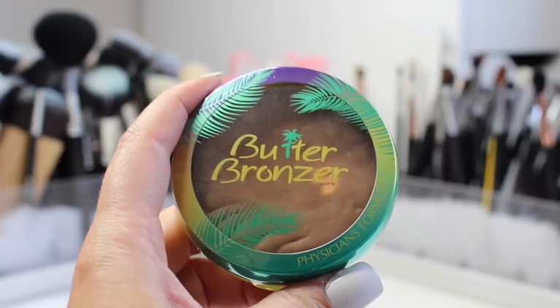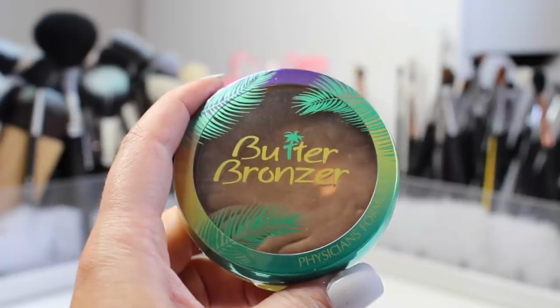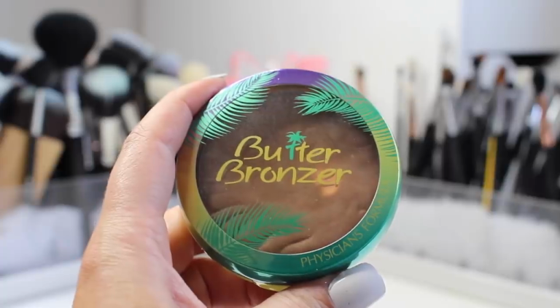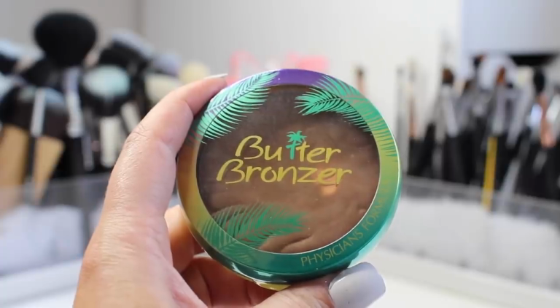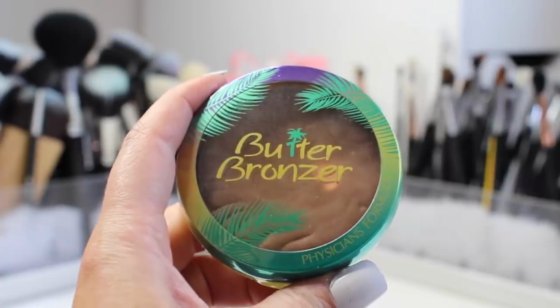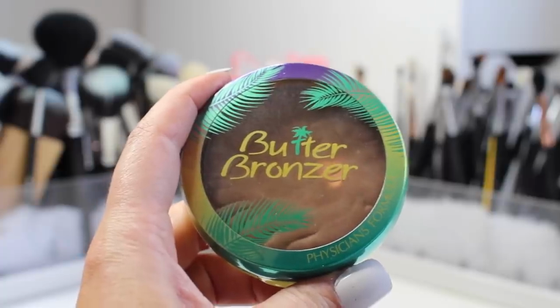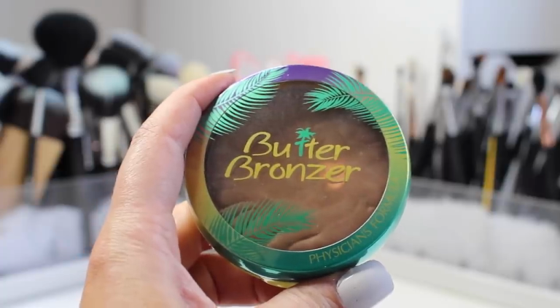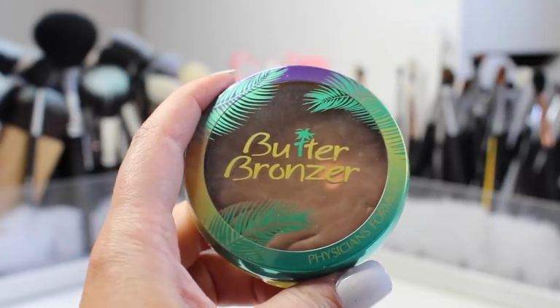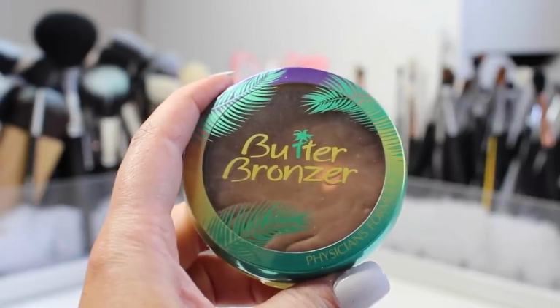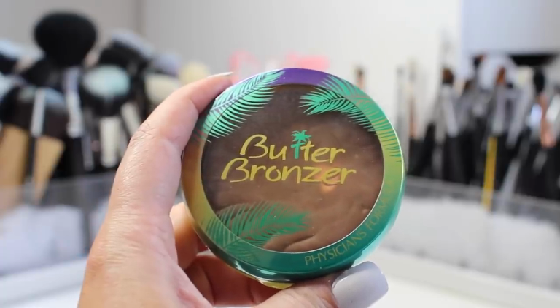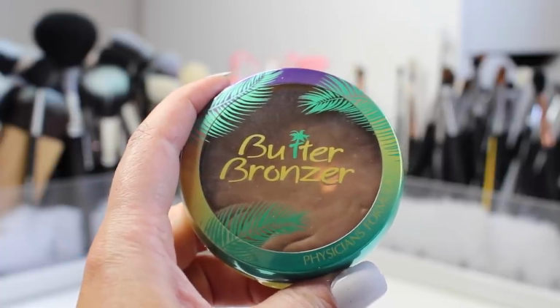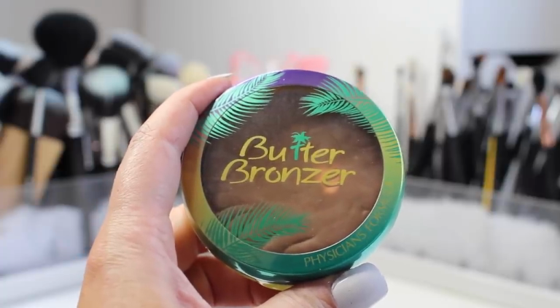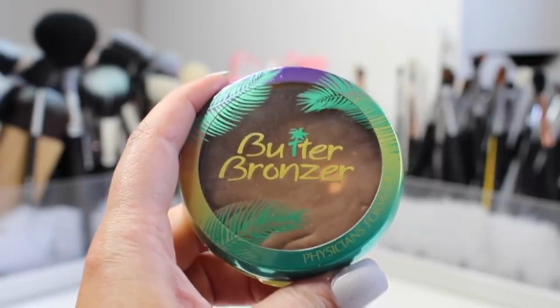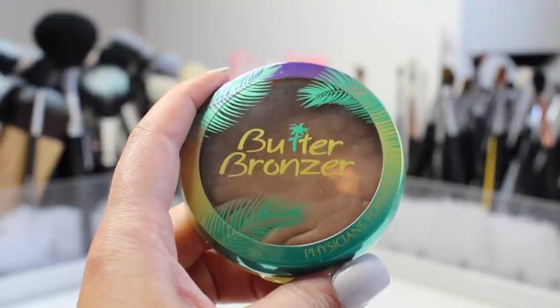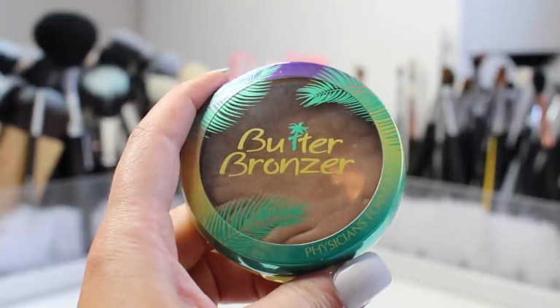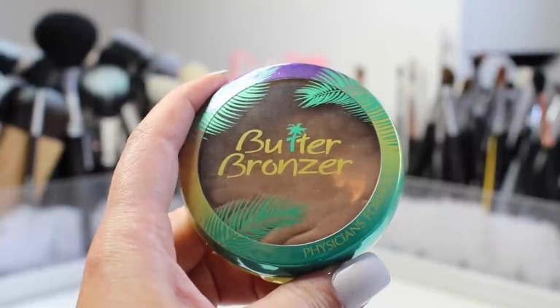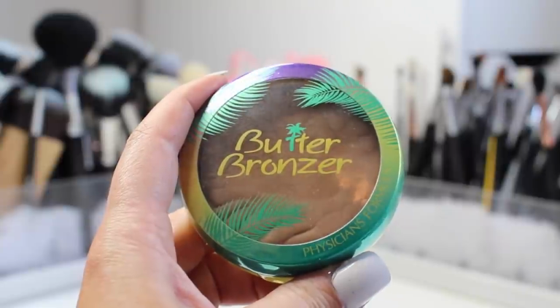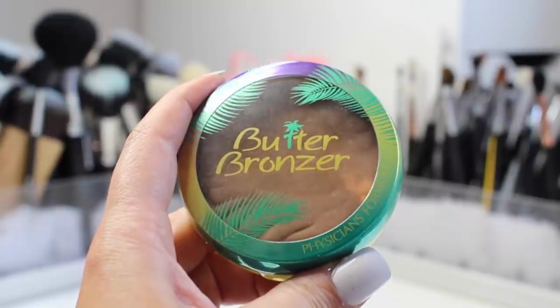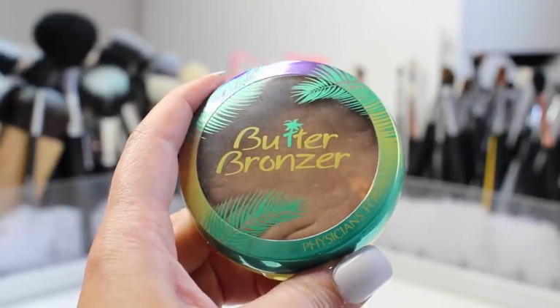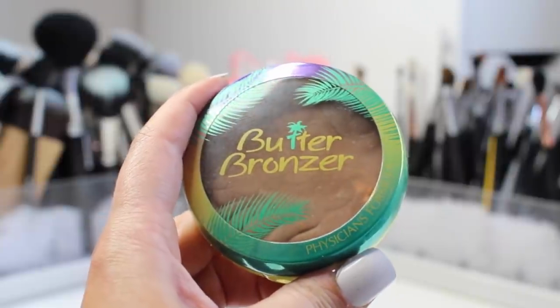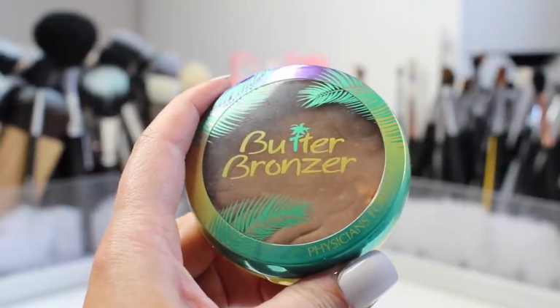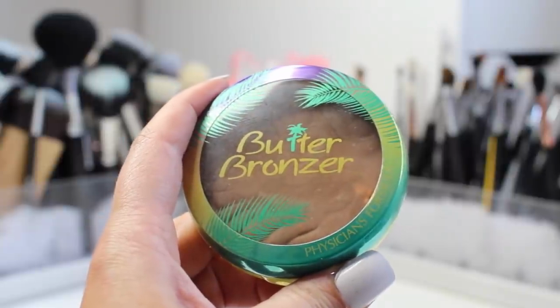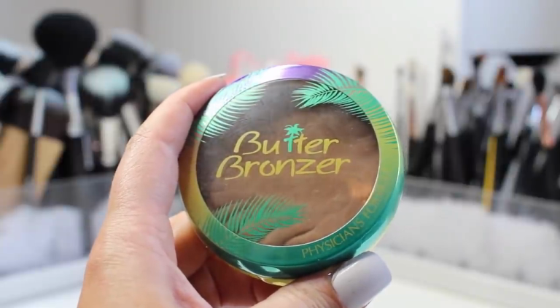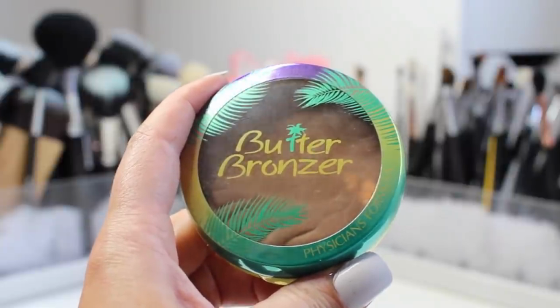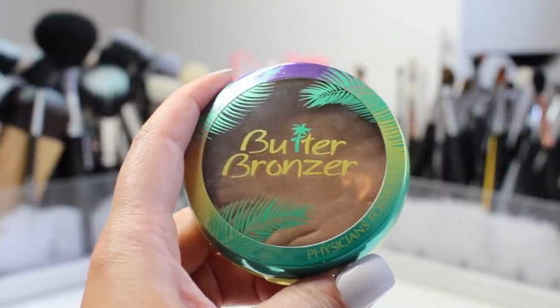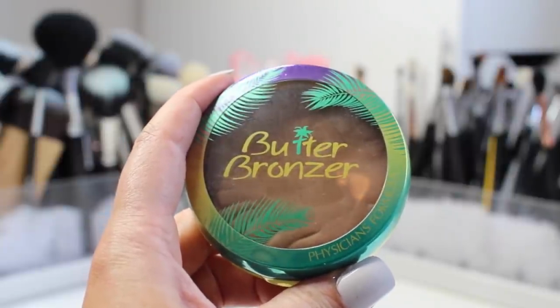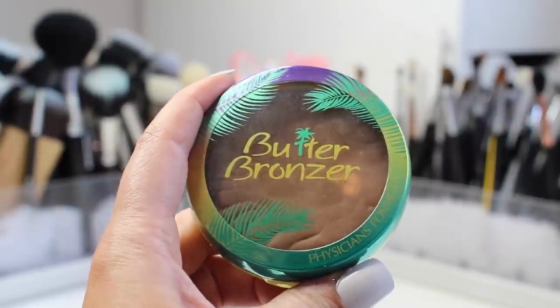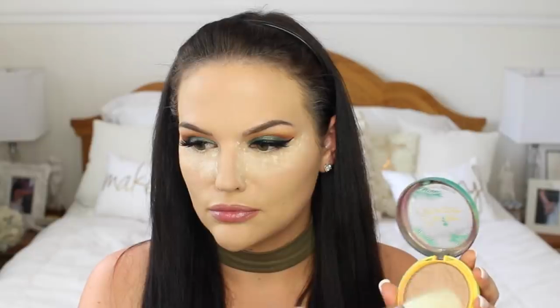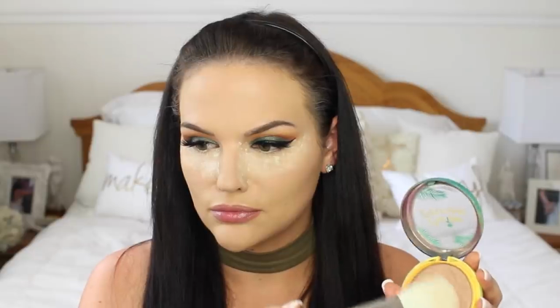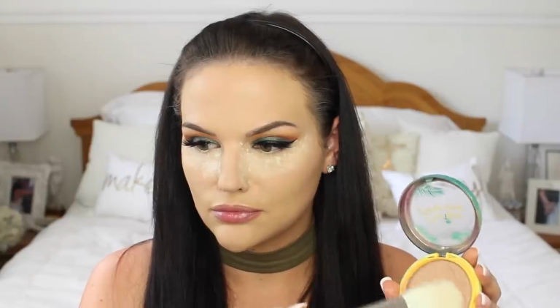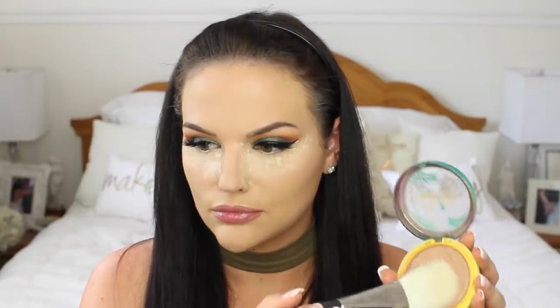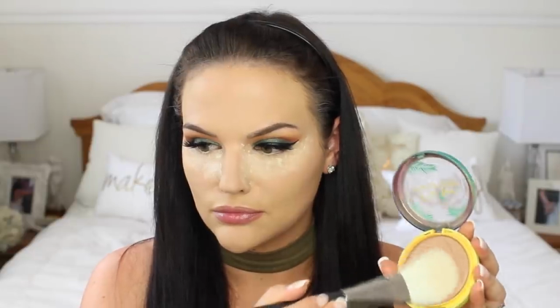To bronze up my skin I'm using the Physicians Formula Butter Bronzer and a MAC 1035 brush.